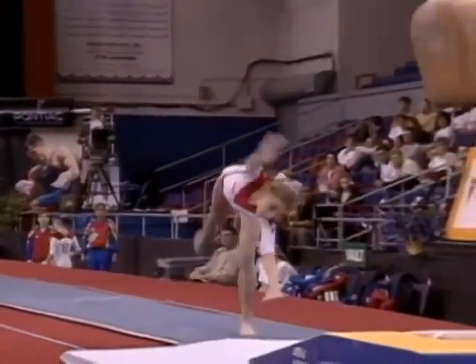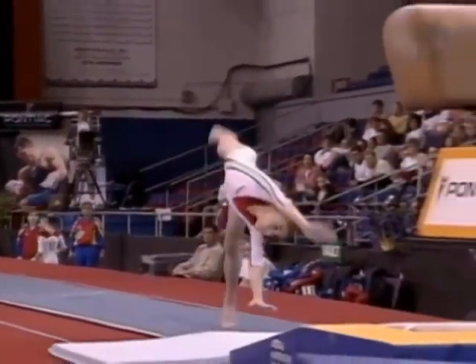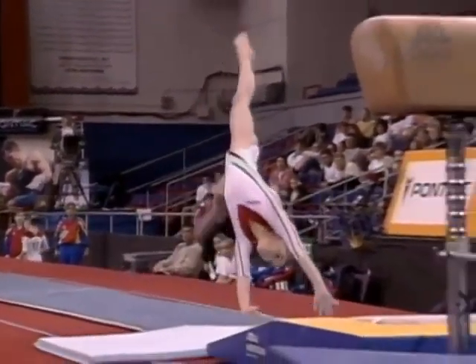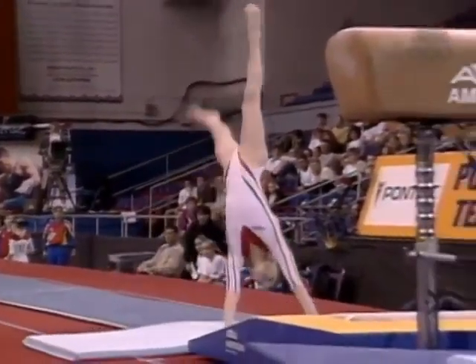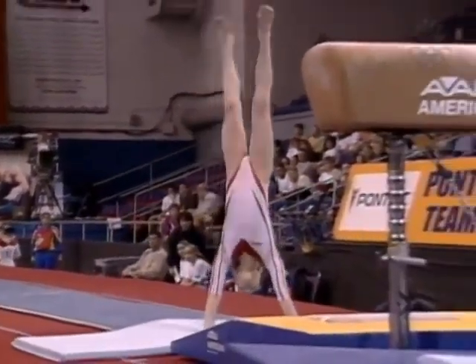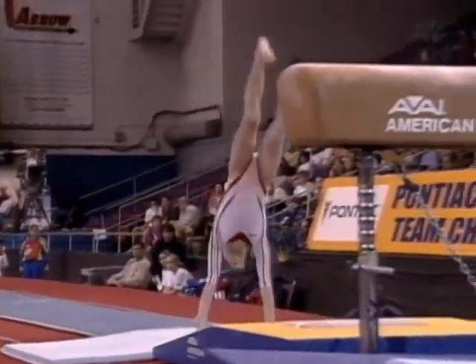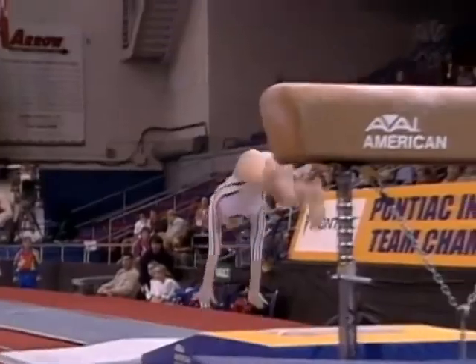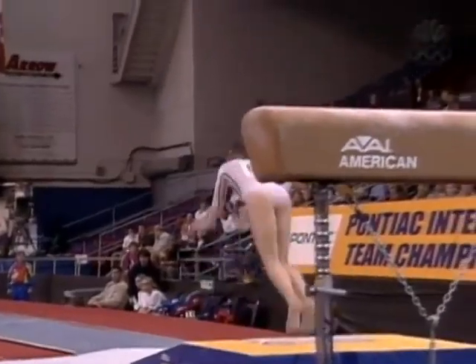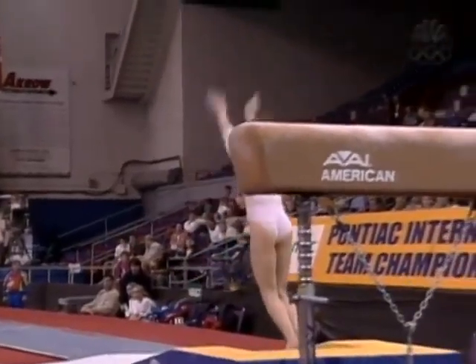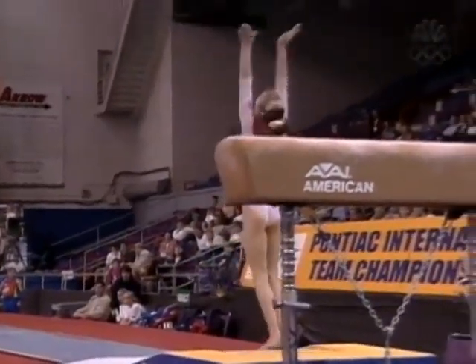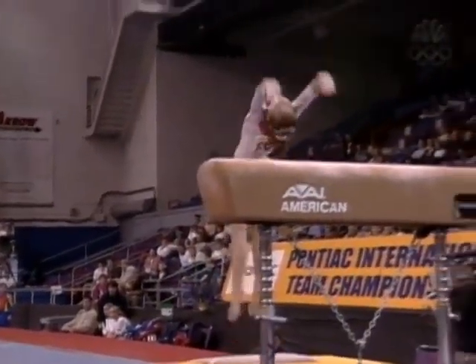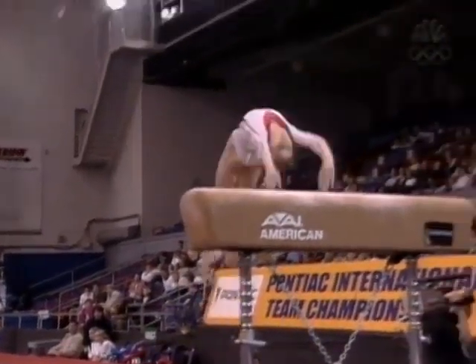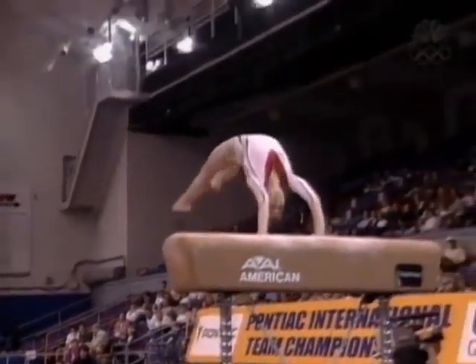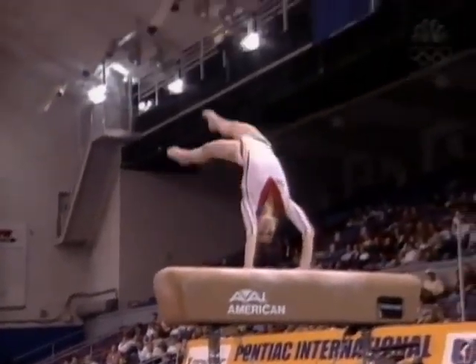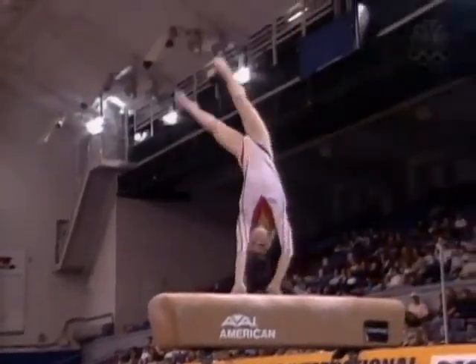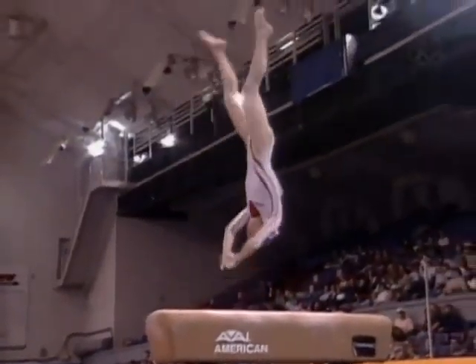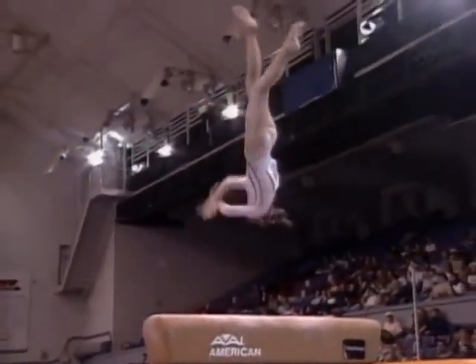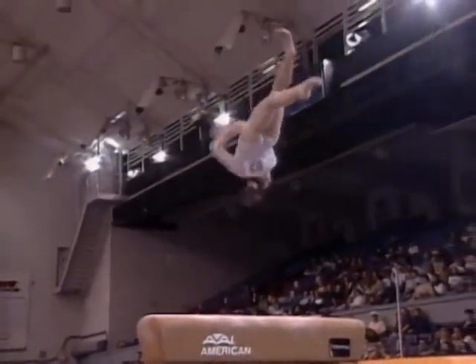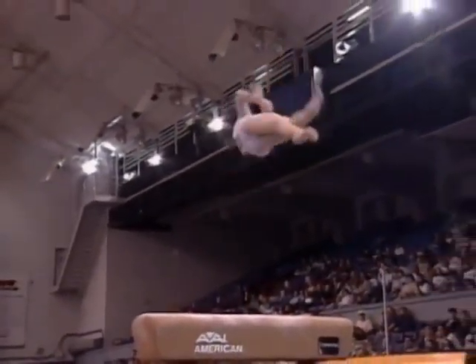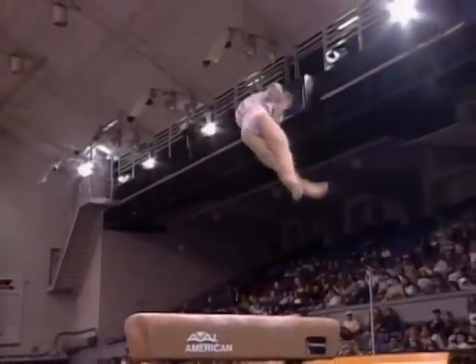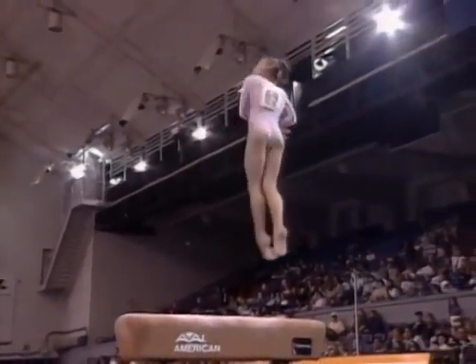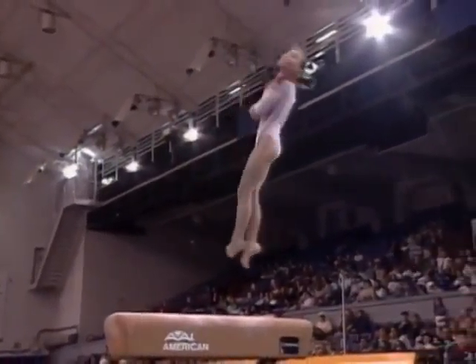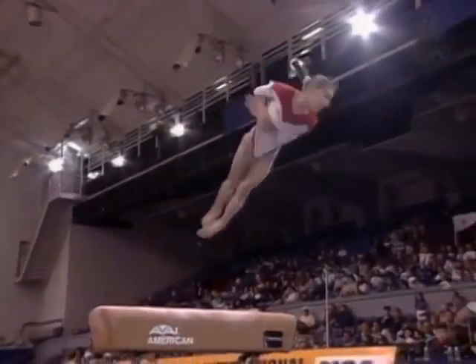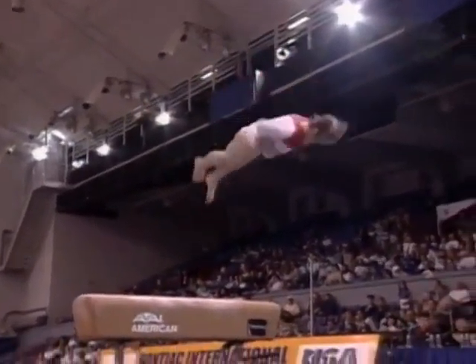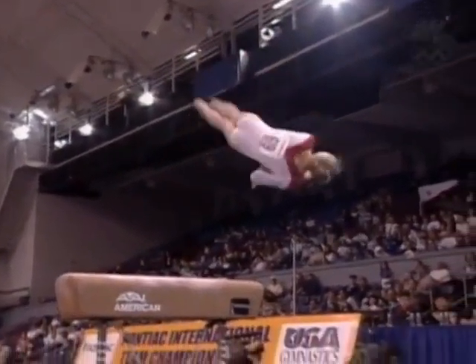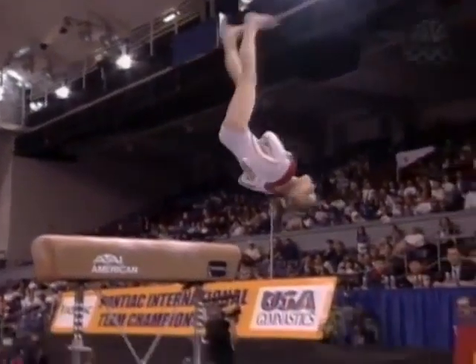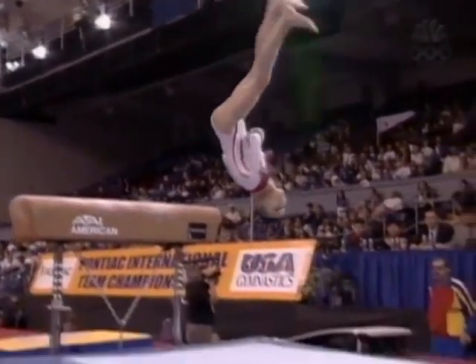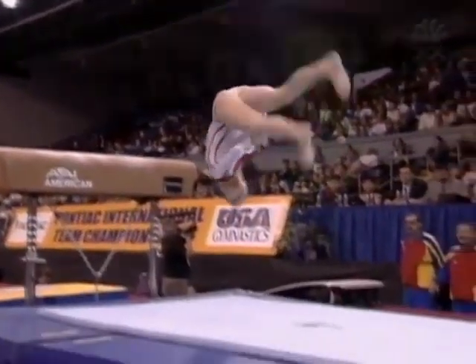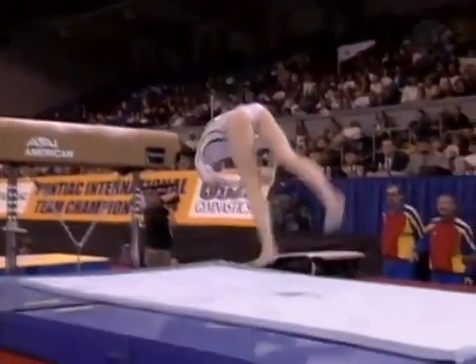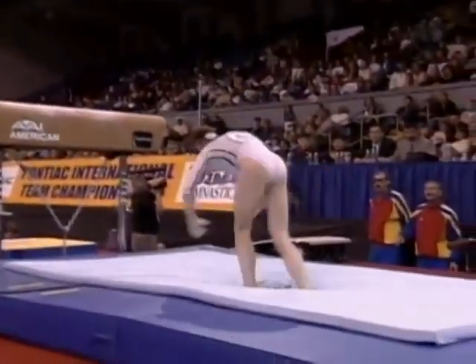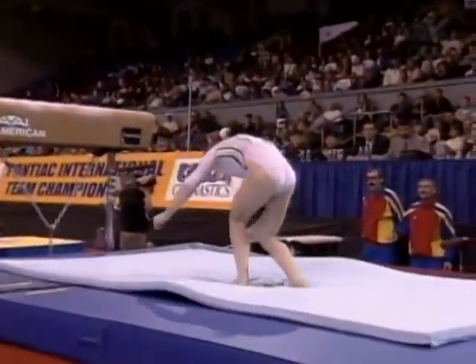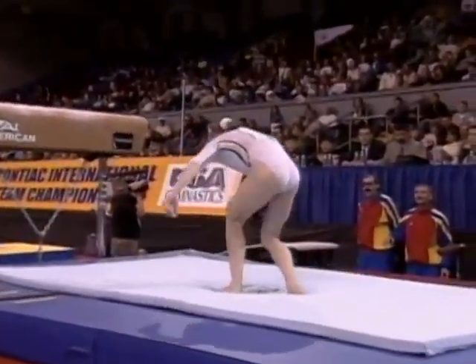A lot going on. Goes onto the horse backwards, comes off the horse, one and a half flips, two twists.